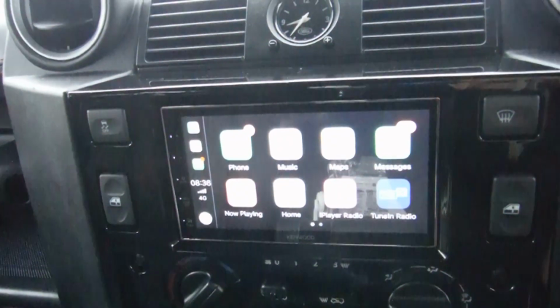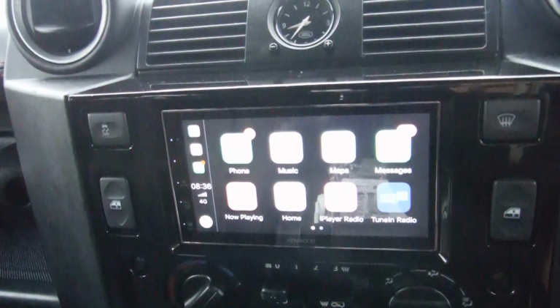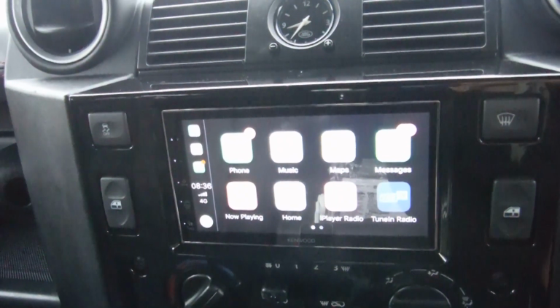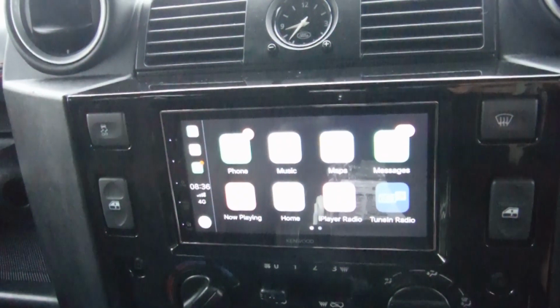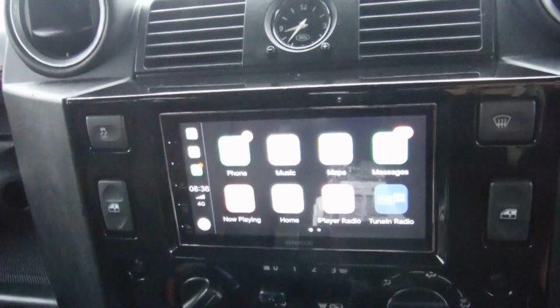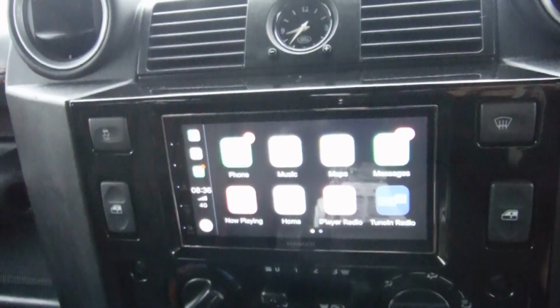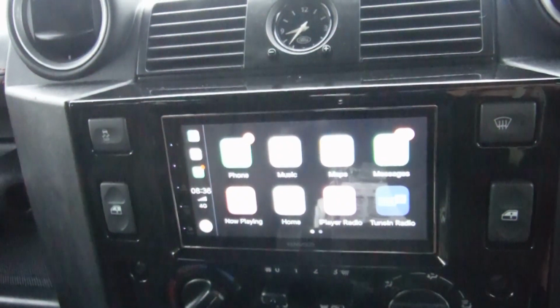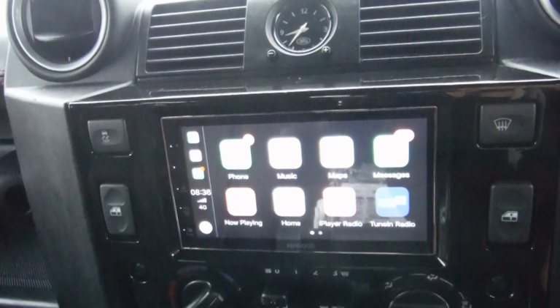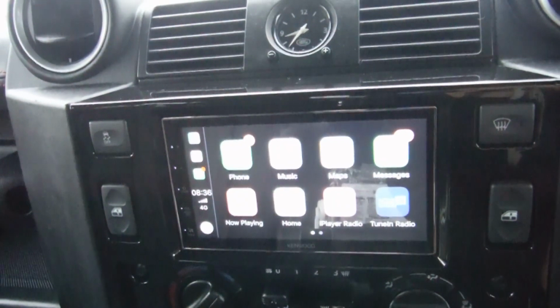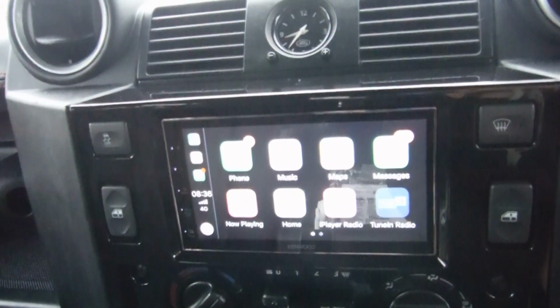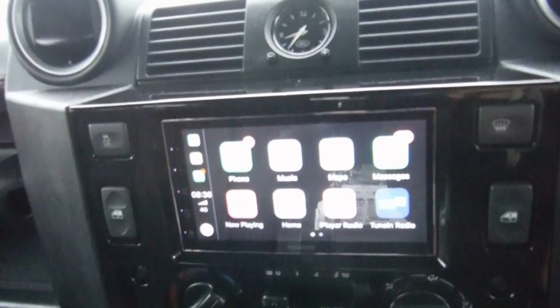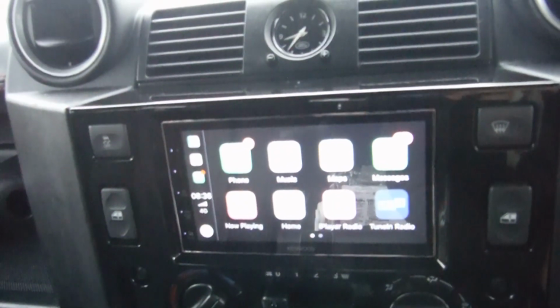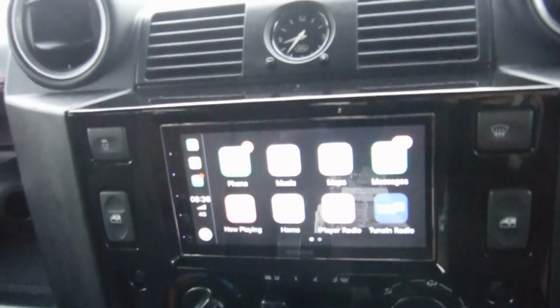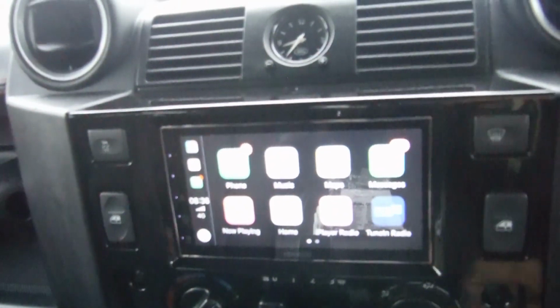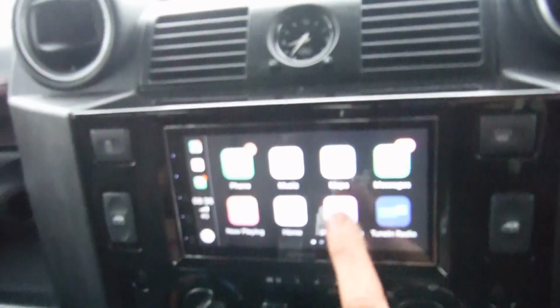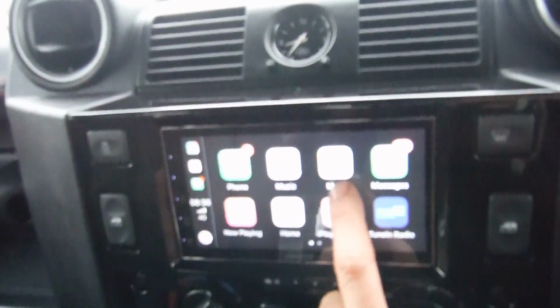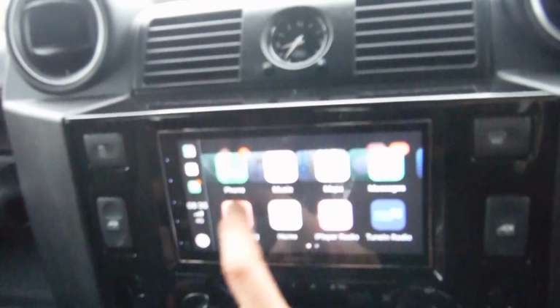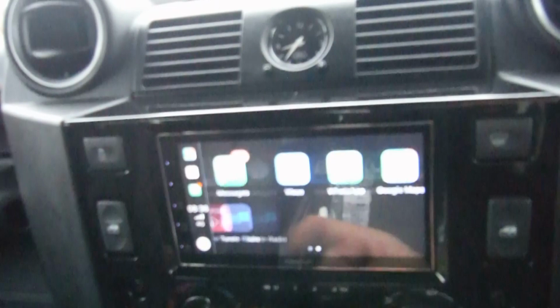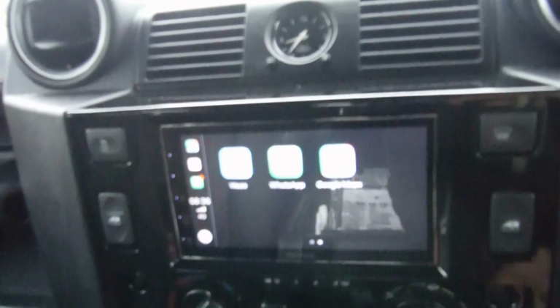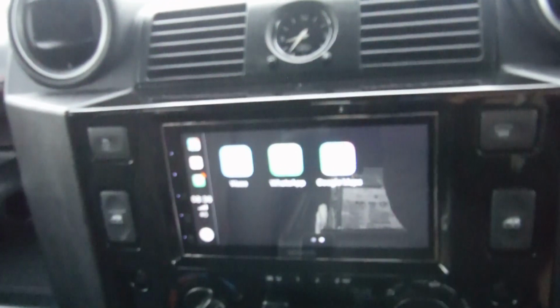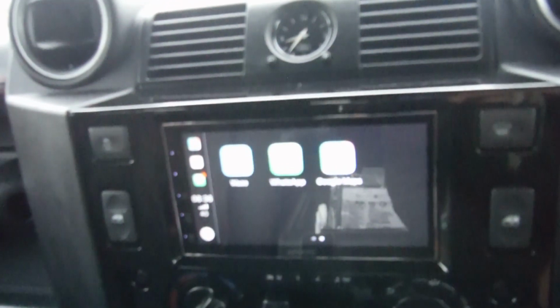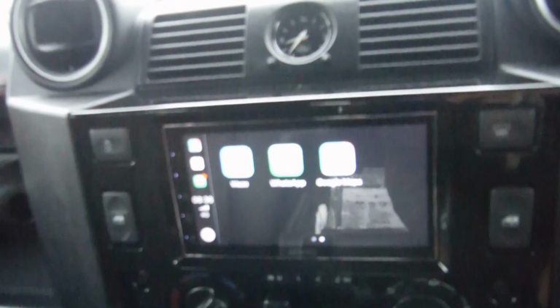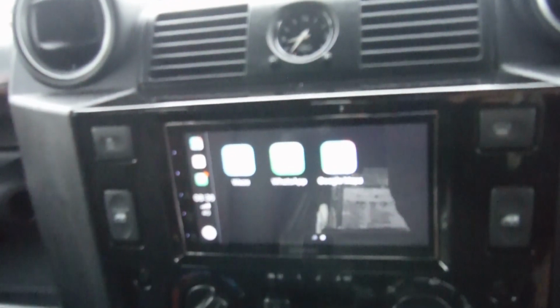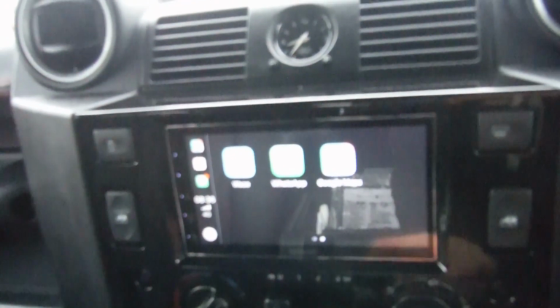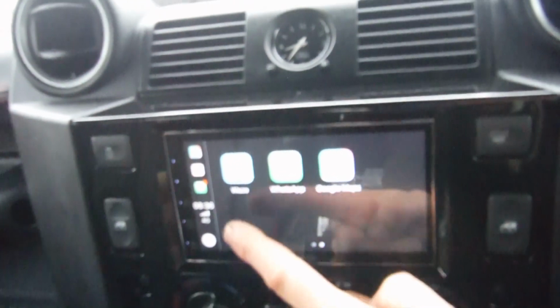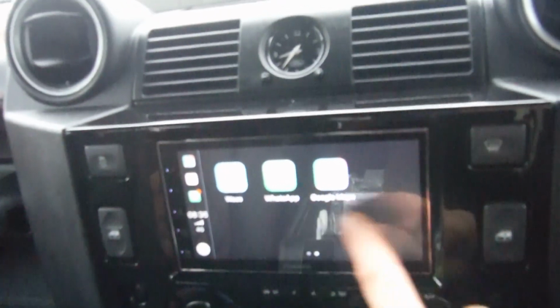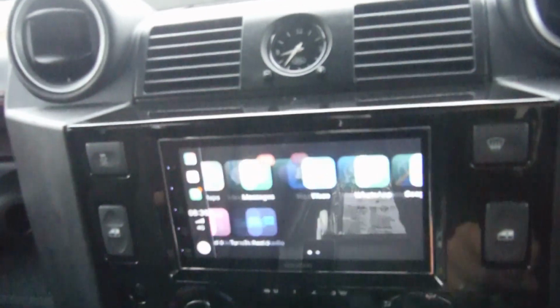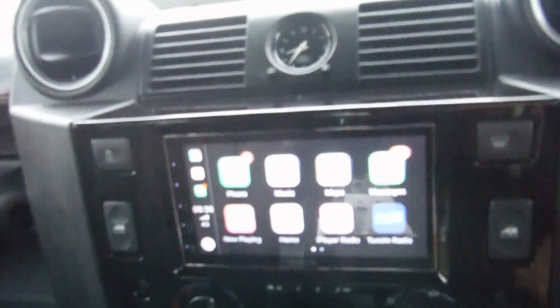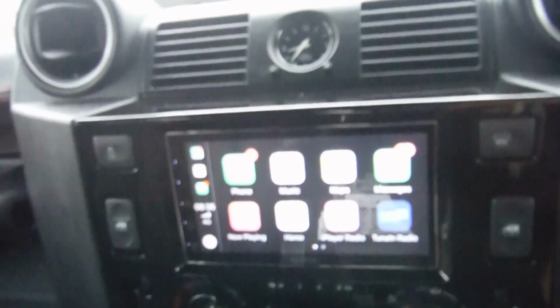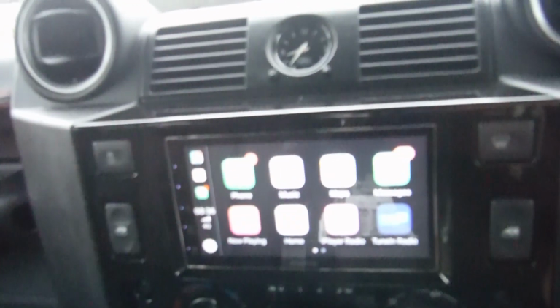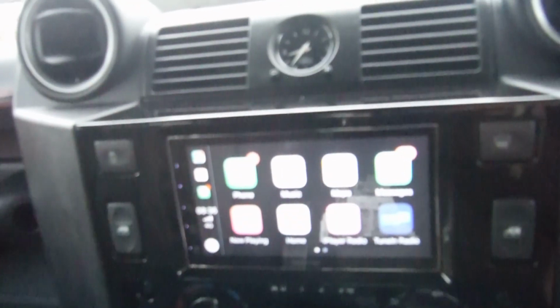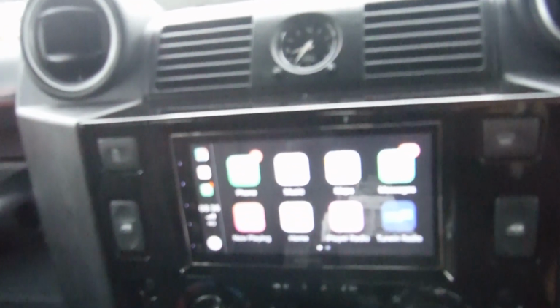So with Apple CarPlay there, it looks familiar and we have Siri voice control.